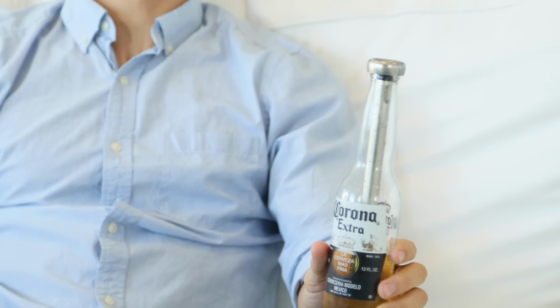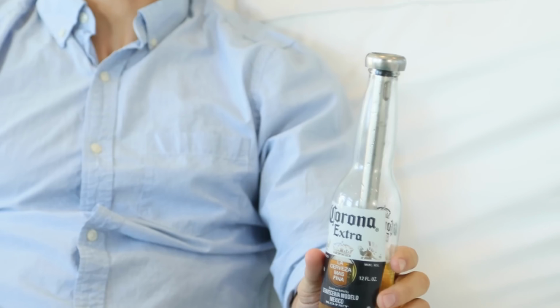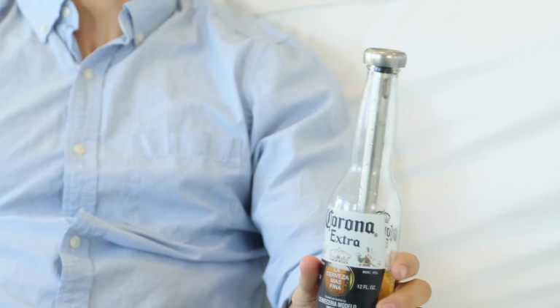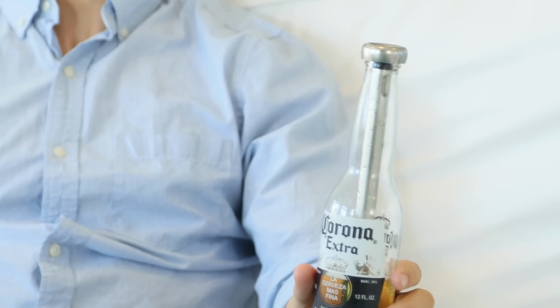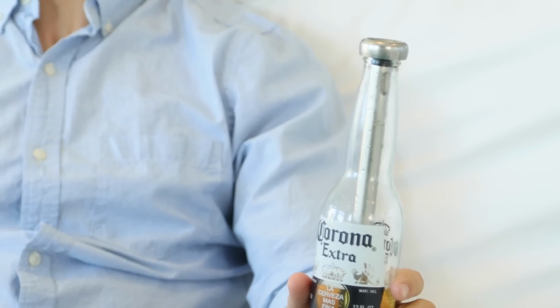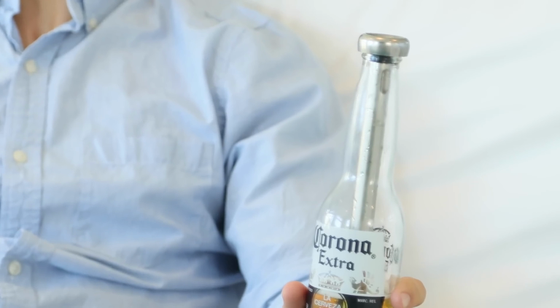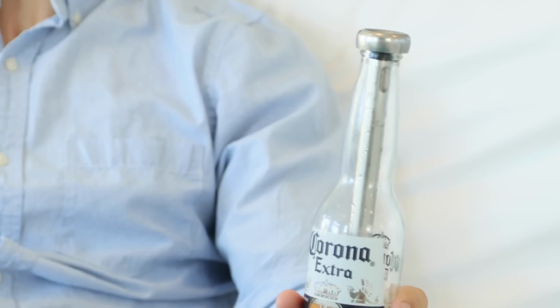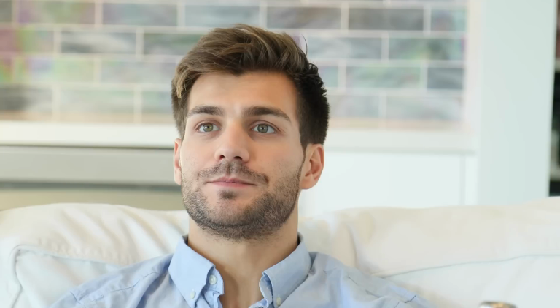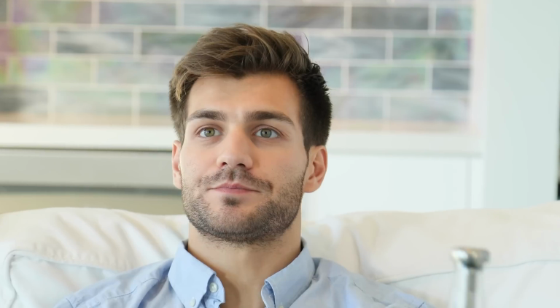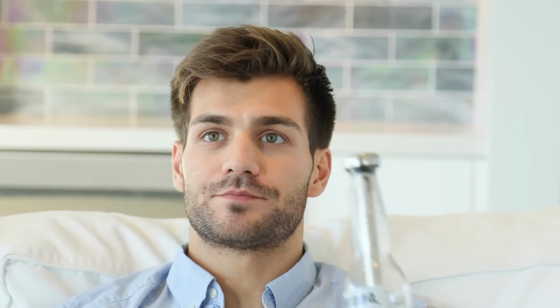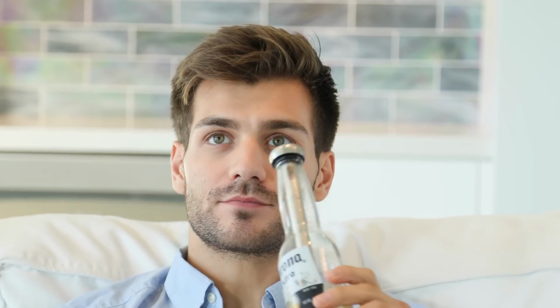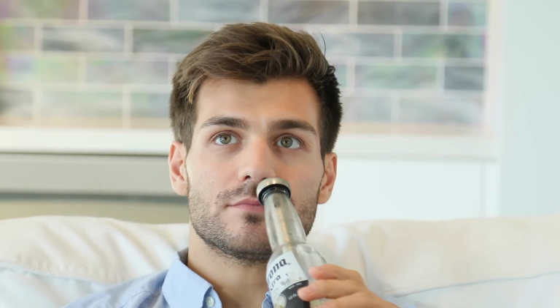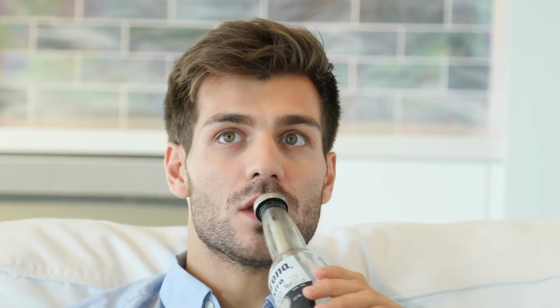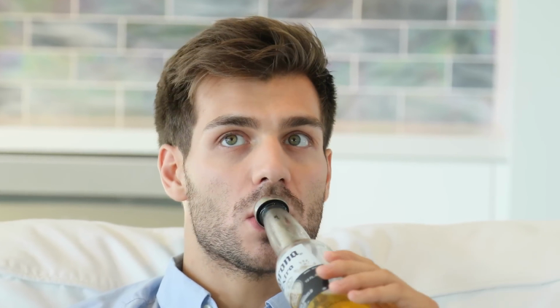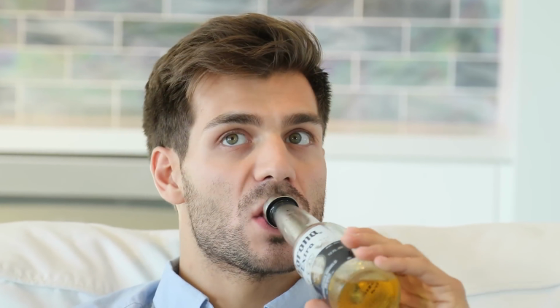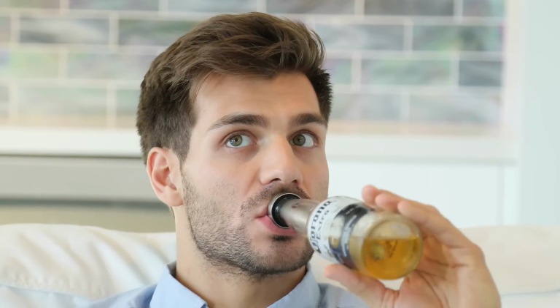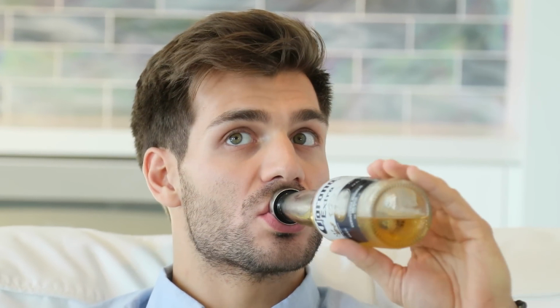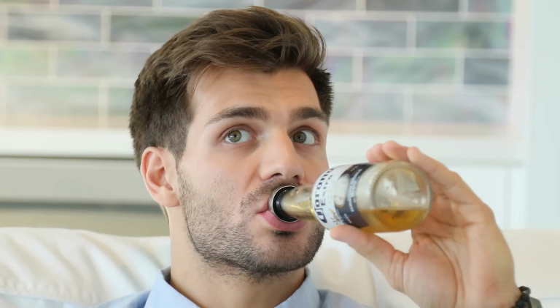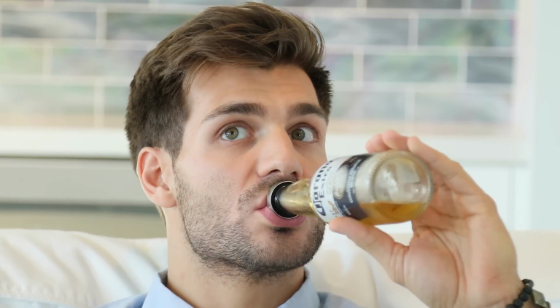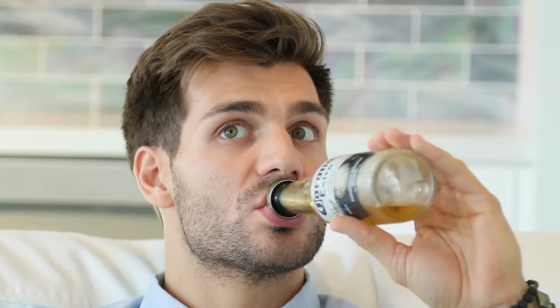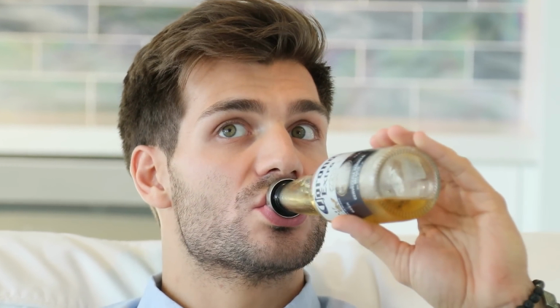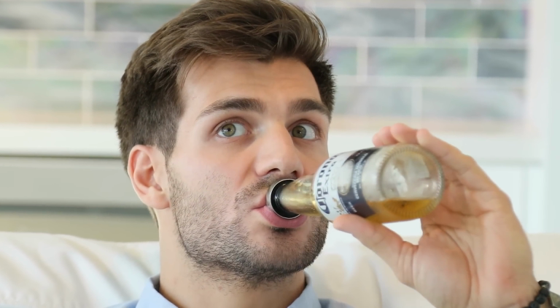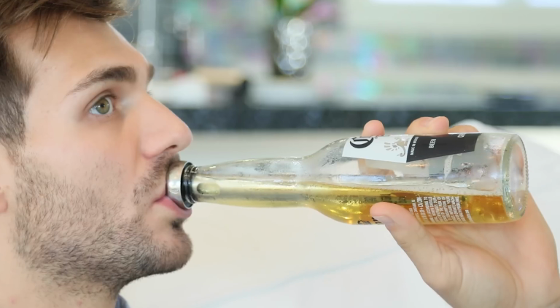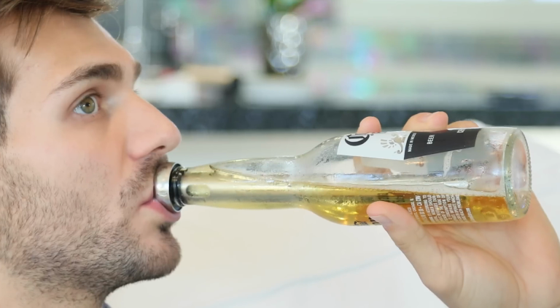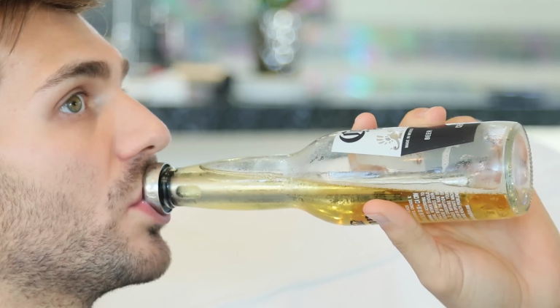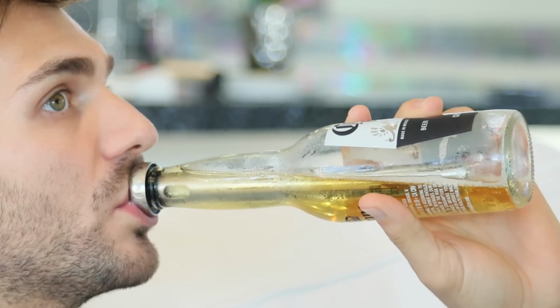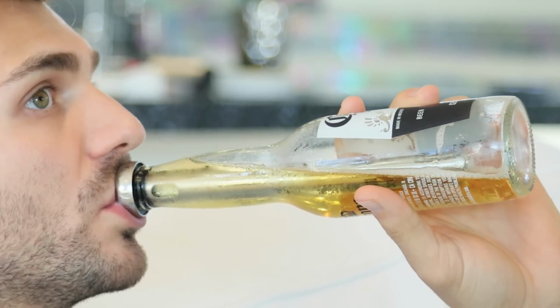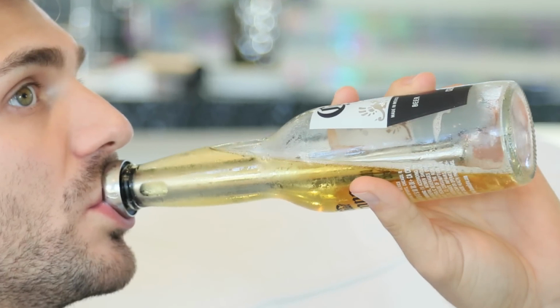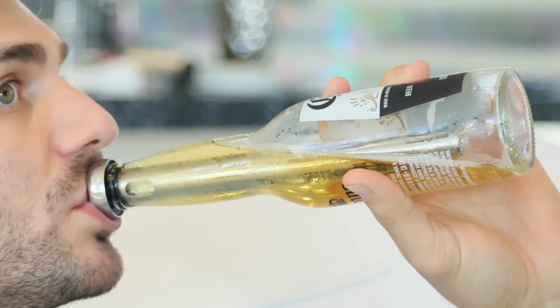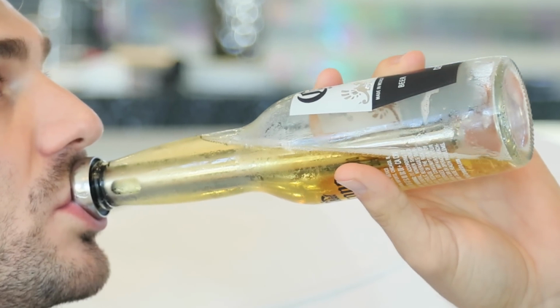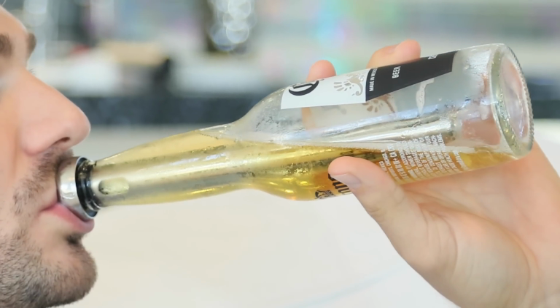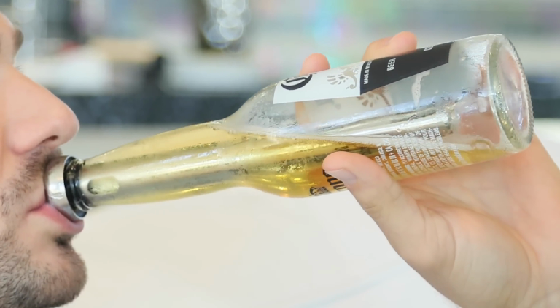The steel frame freezes quickly, chills perfectly, and cleans easily. Keep your beer cold to the last sip with the Xi'an Lee Beer Chiller Stick.